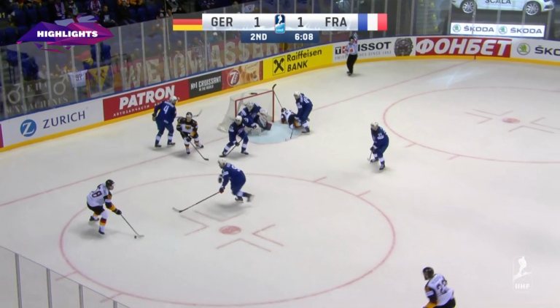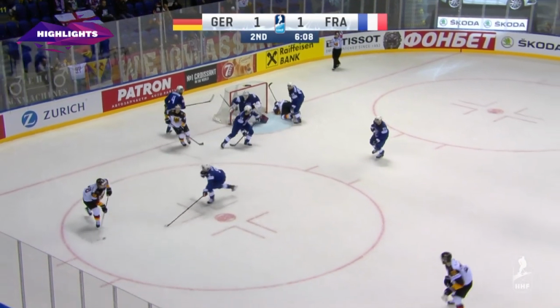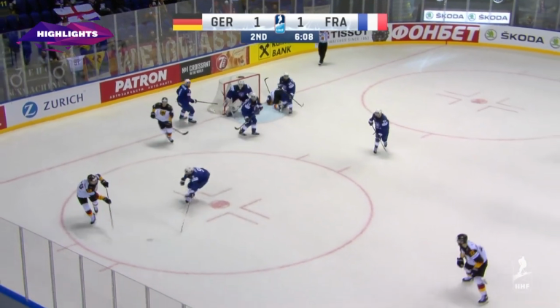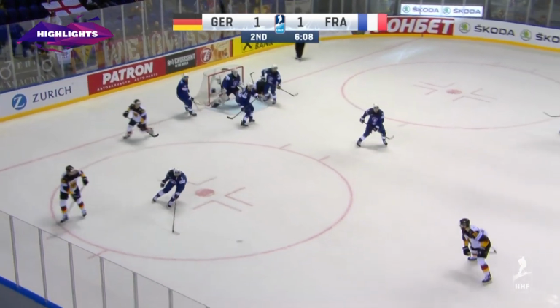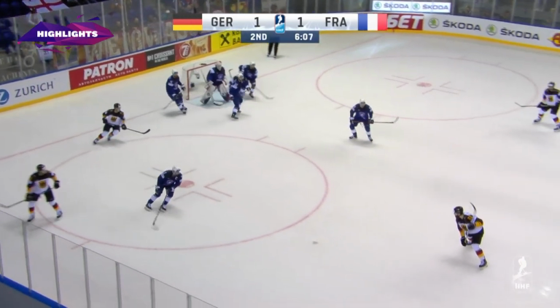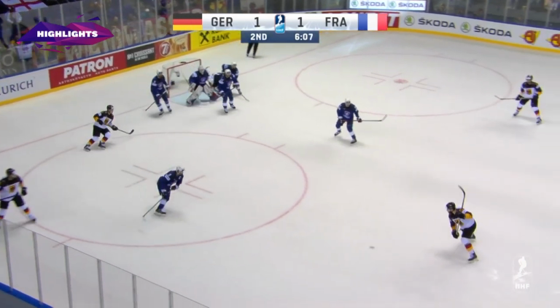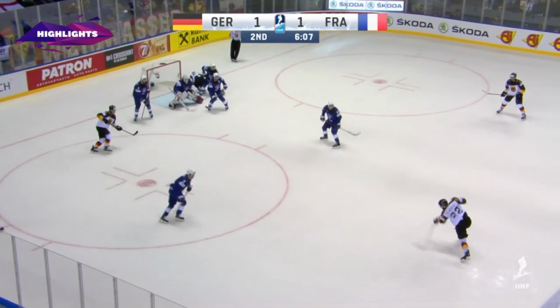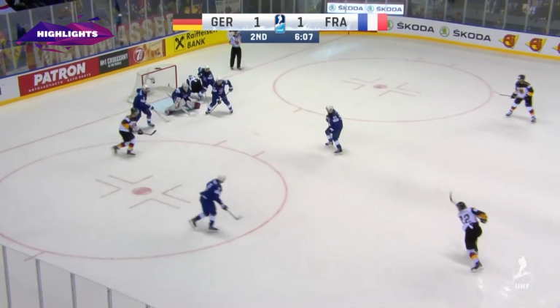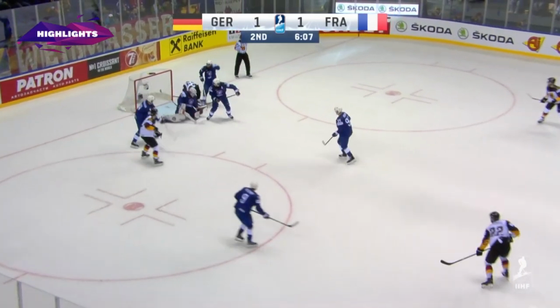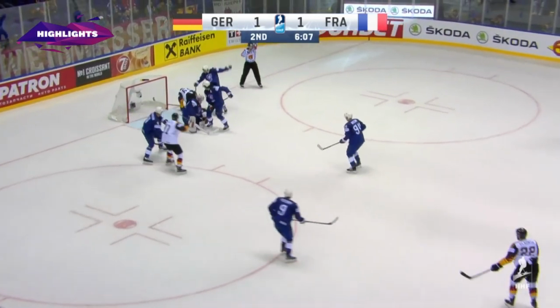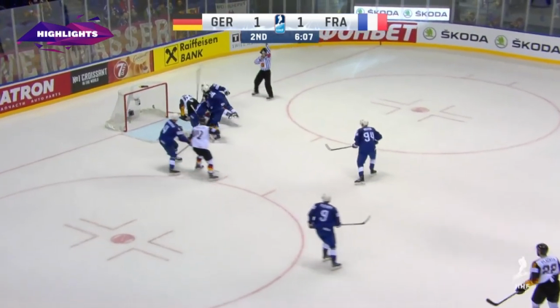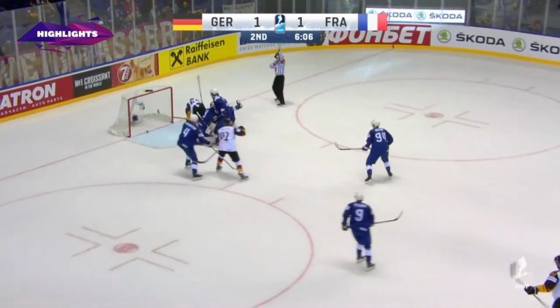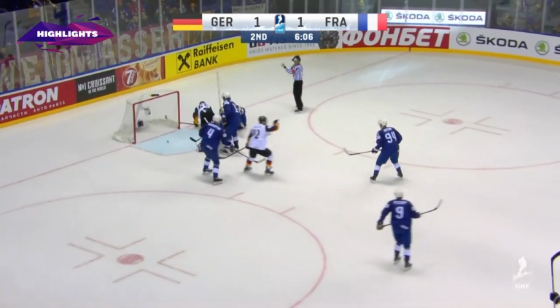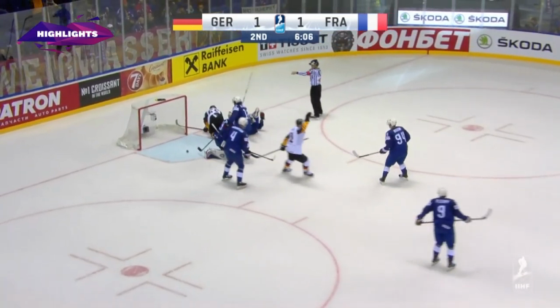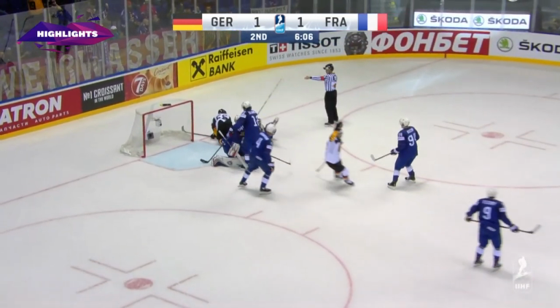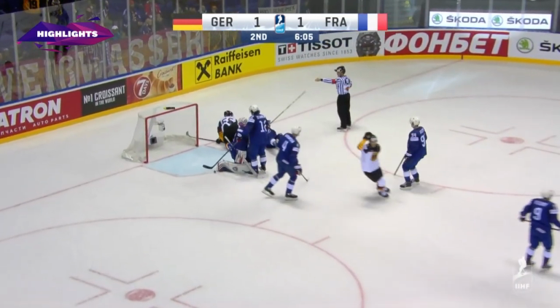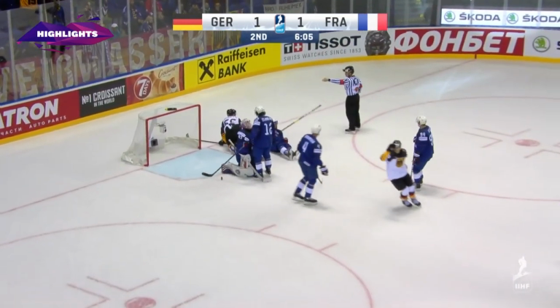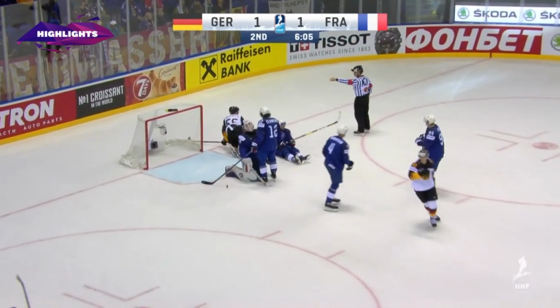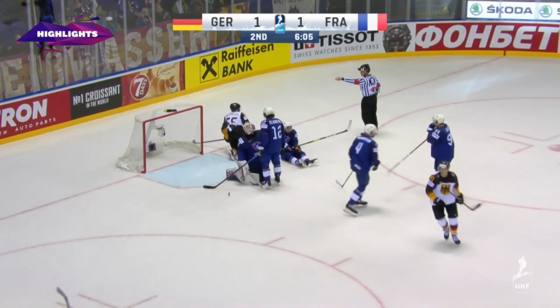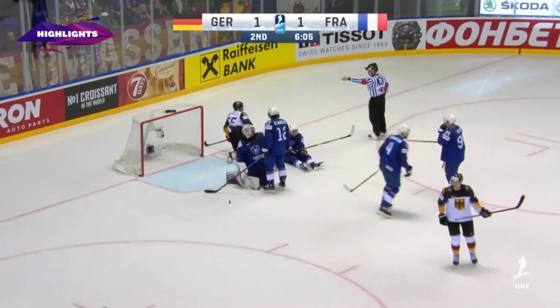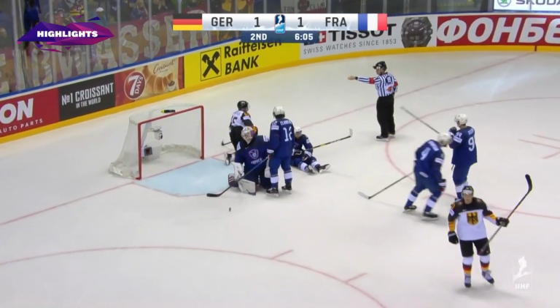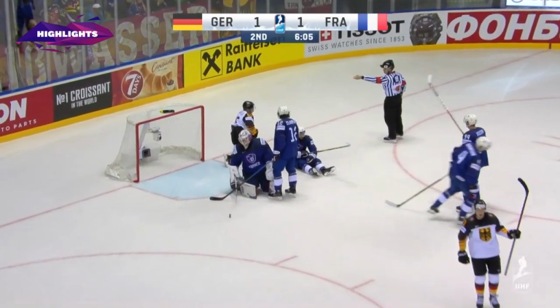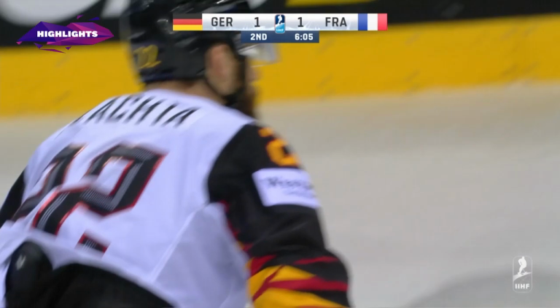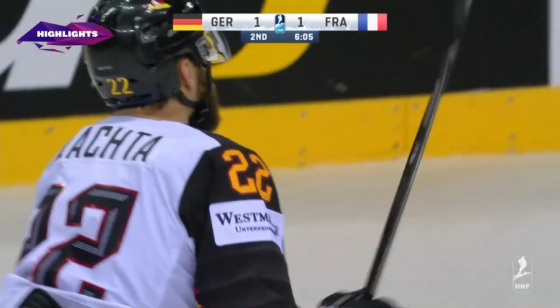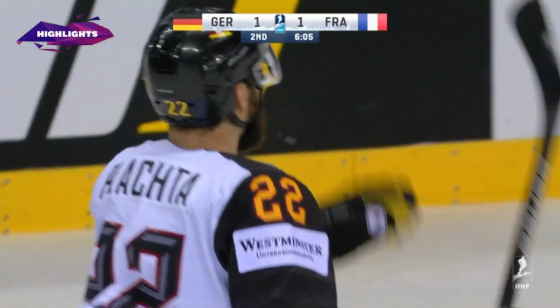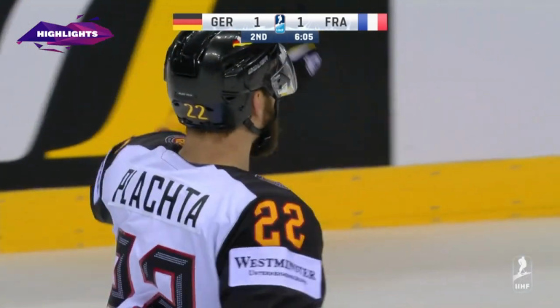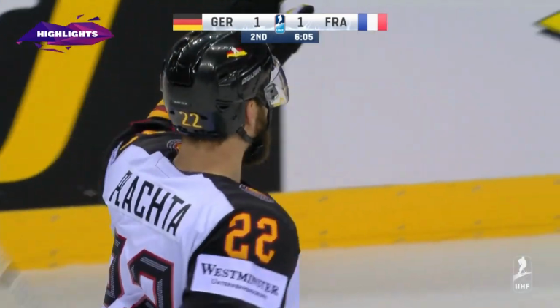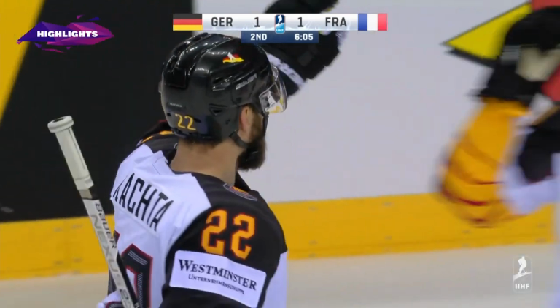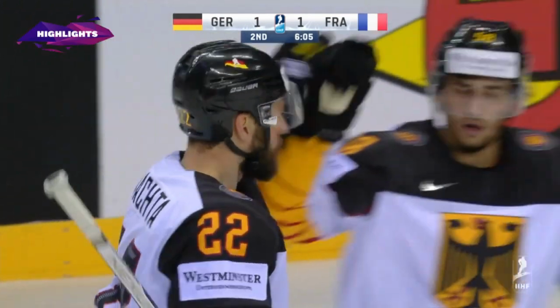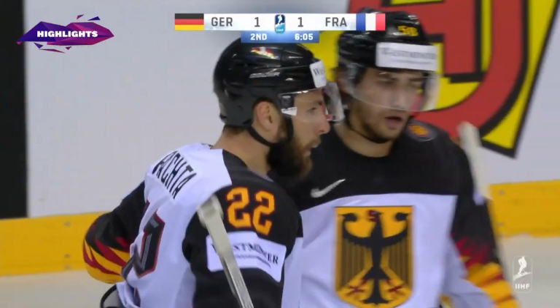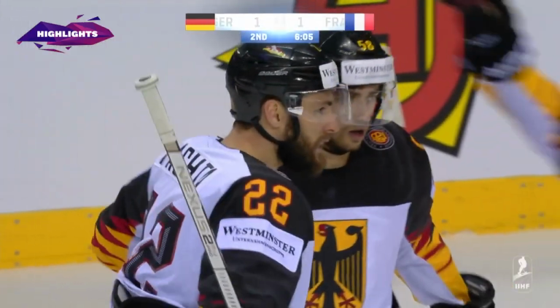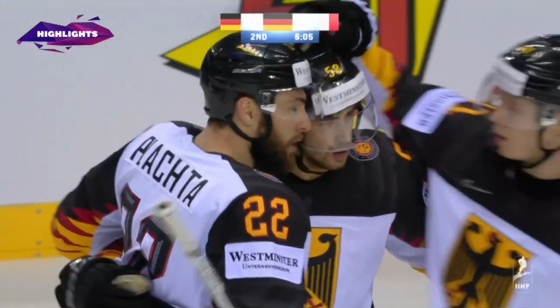Fuller tries to speed, deflect, fires — score! Tipped in front, and the Germans are back on top, 2-1.